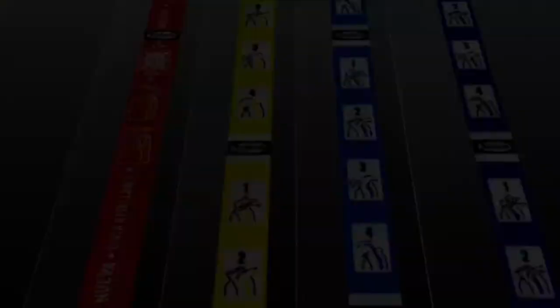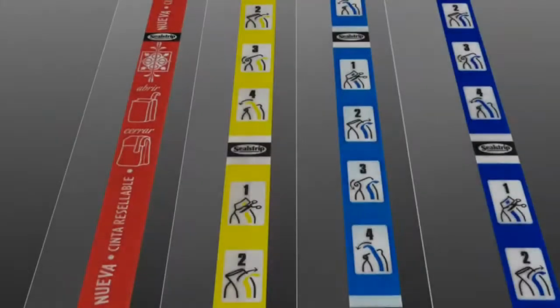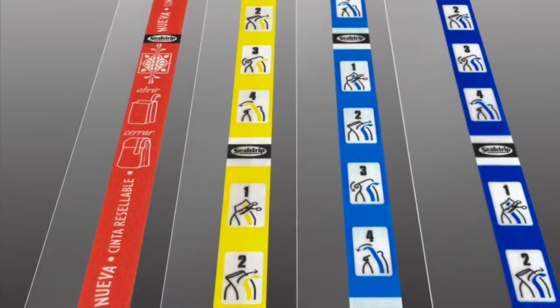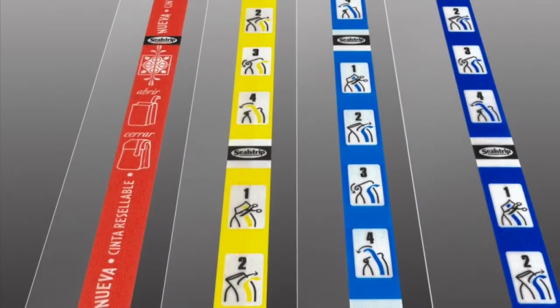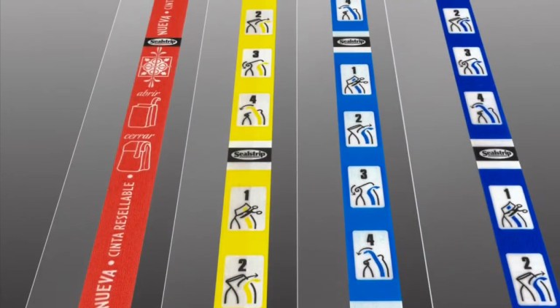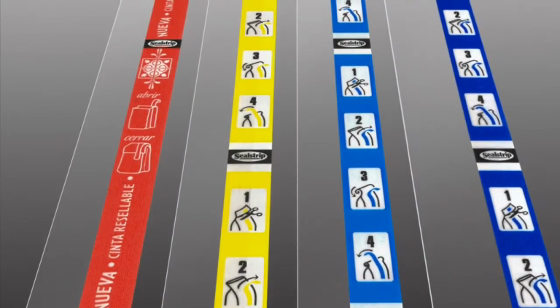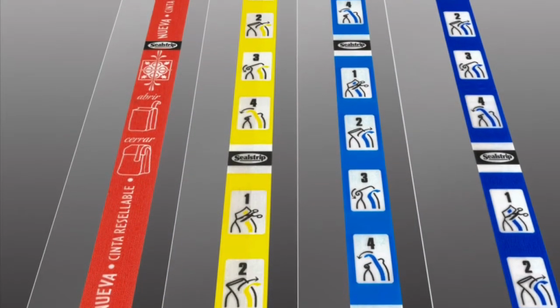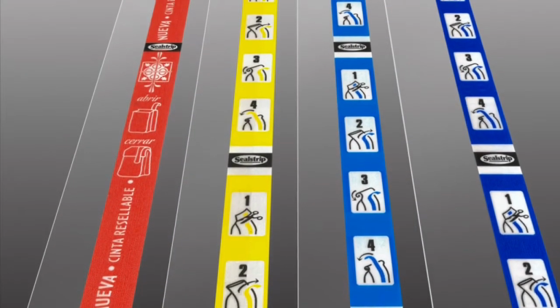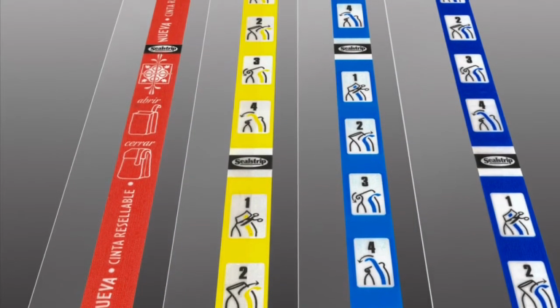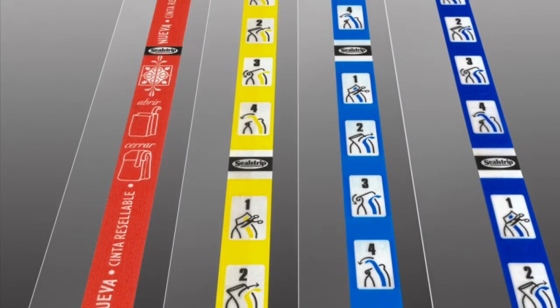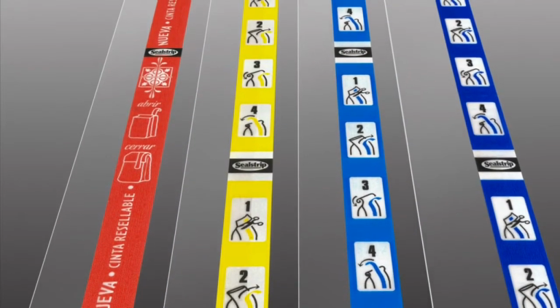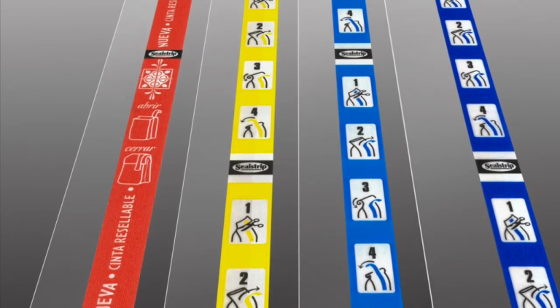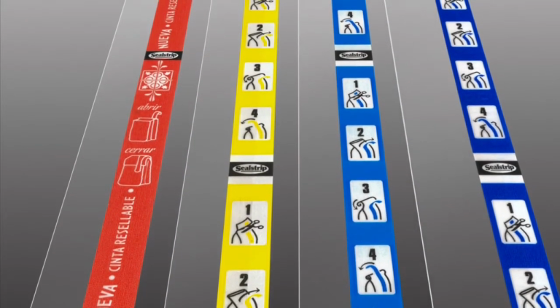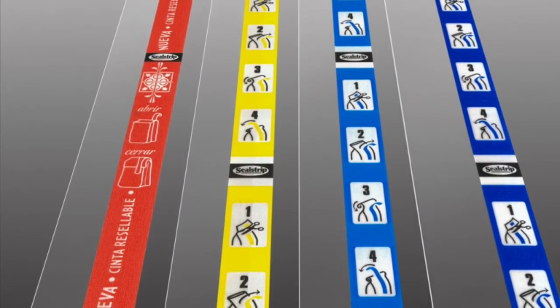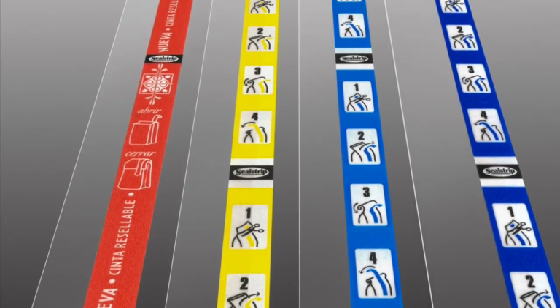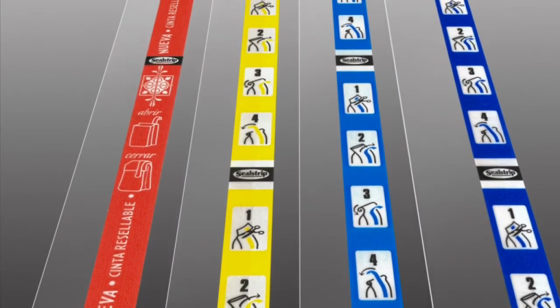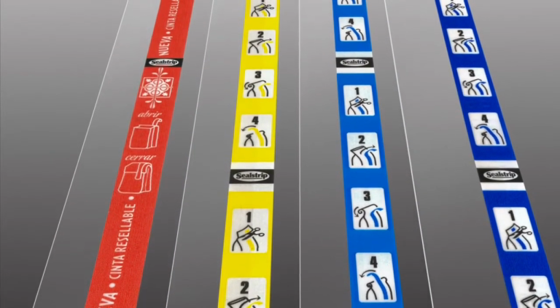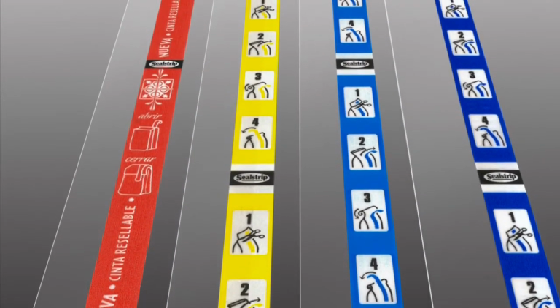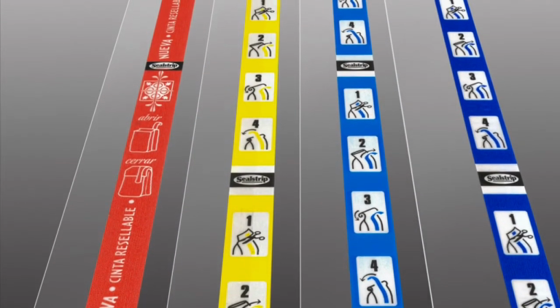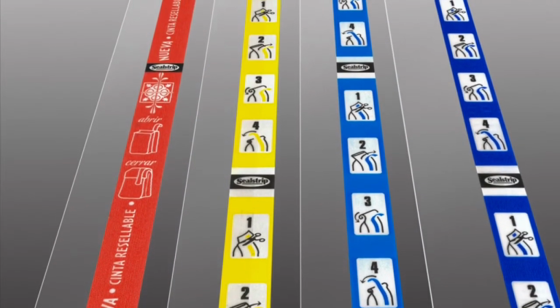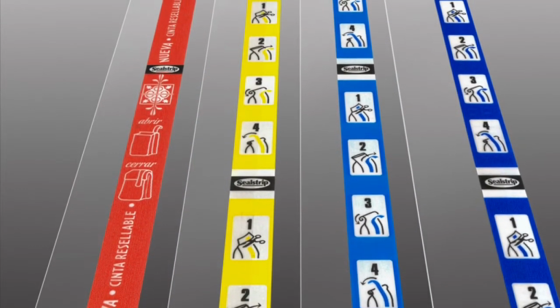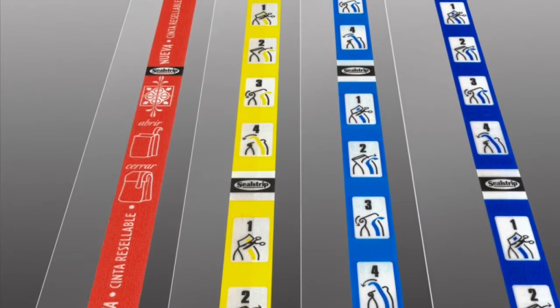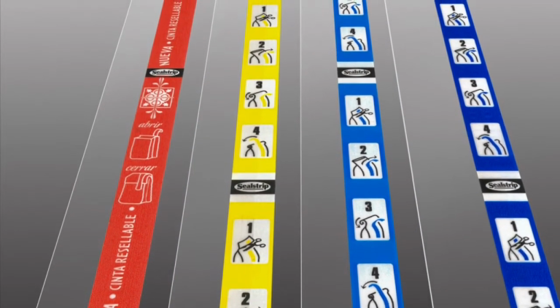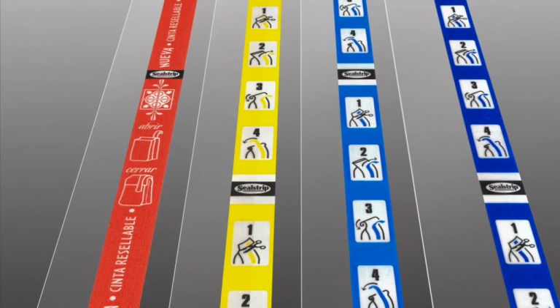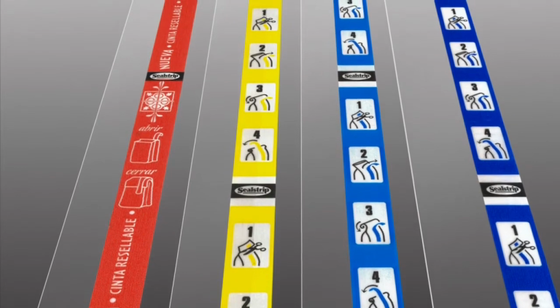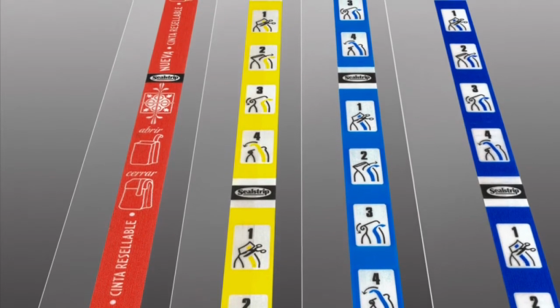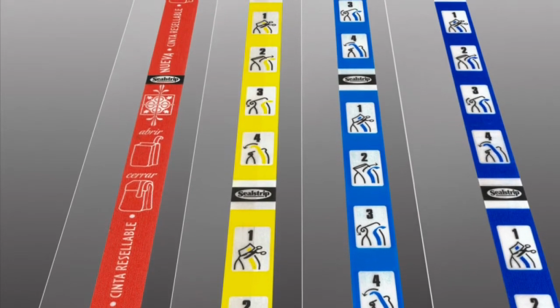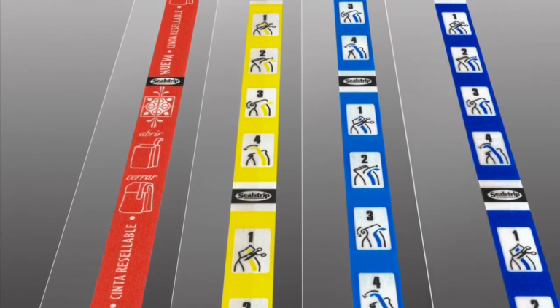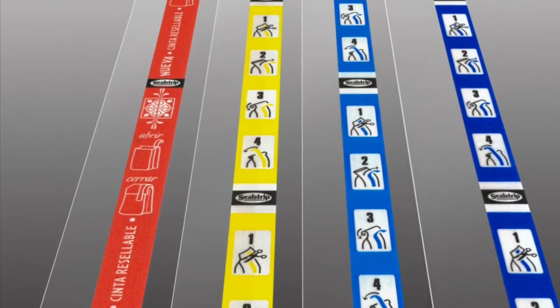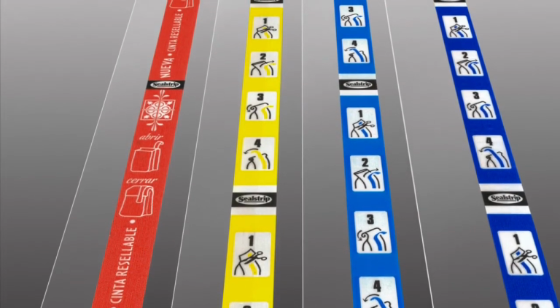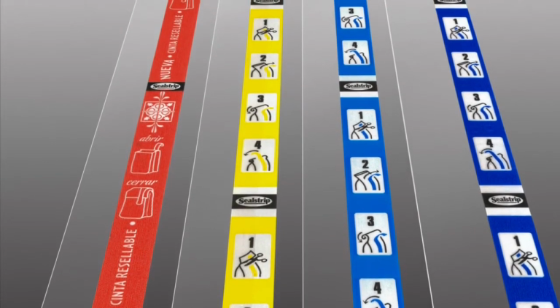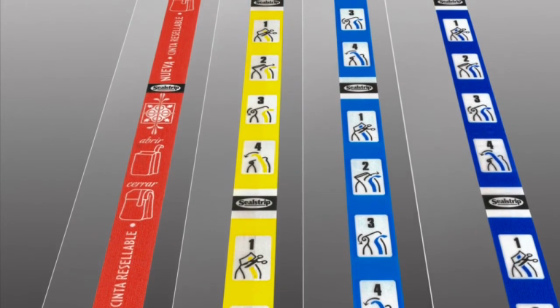Custom Print Peel and Seal can integrate the Peel and Seal tape with your package design and colors, or even add promo messaging.